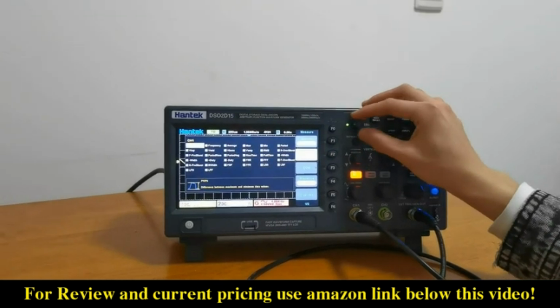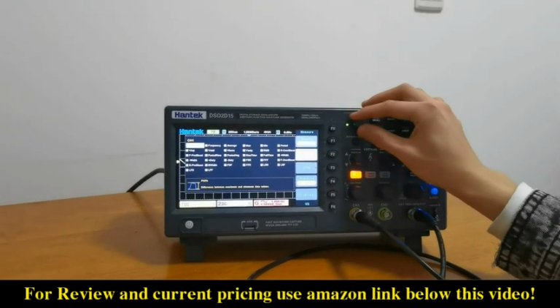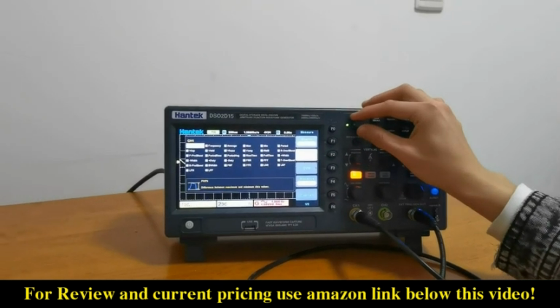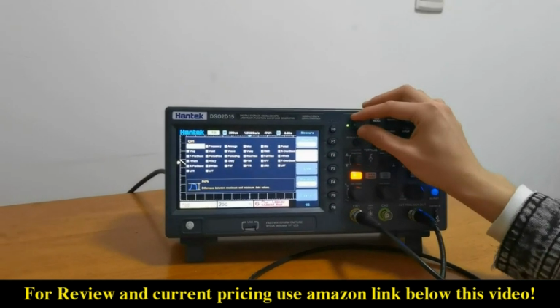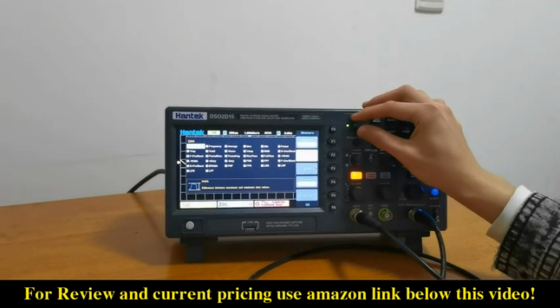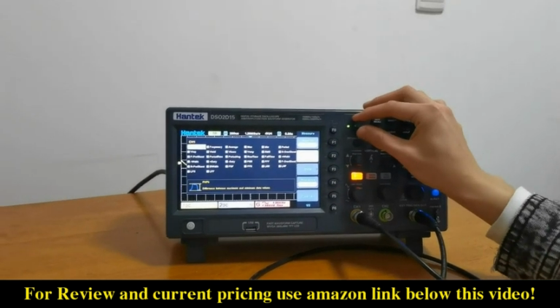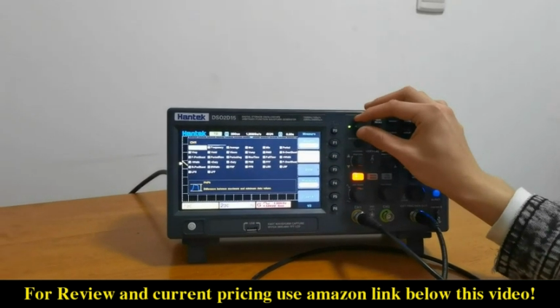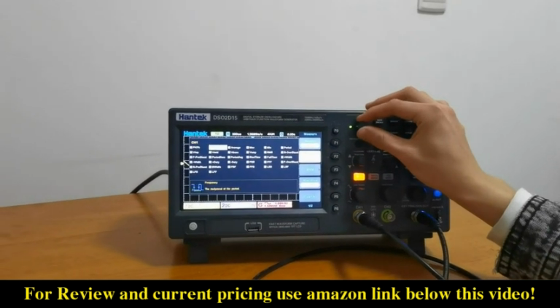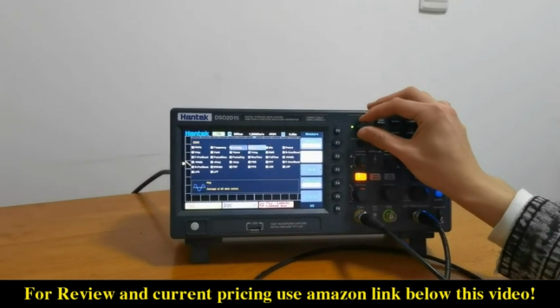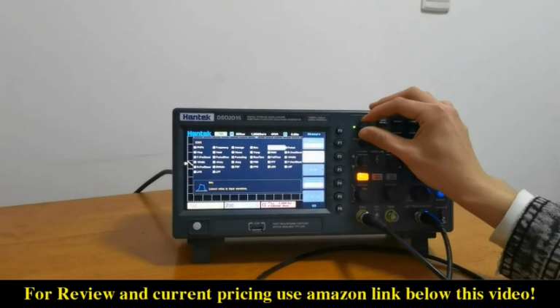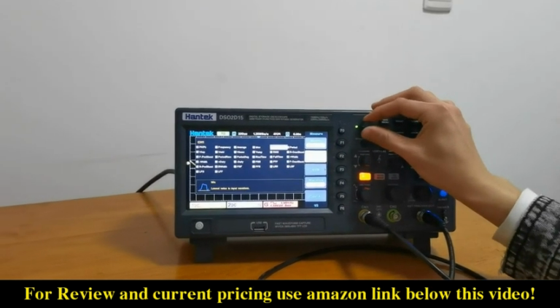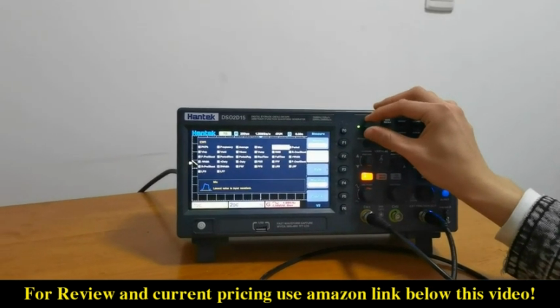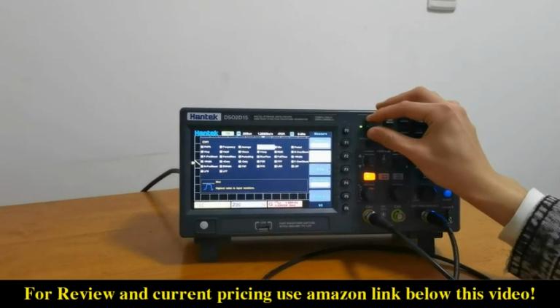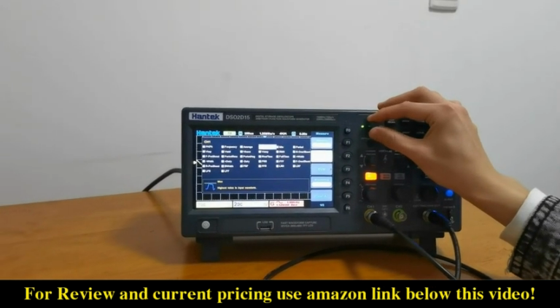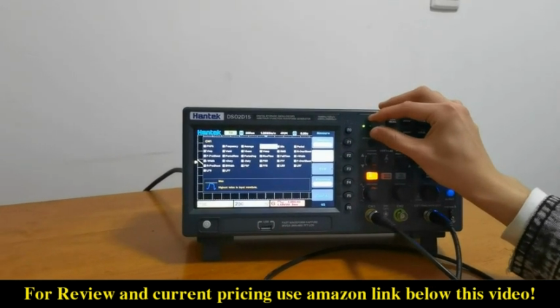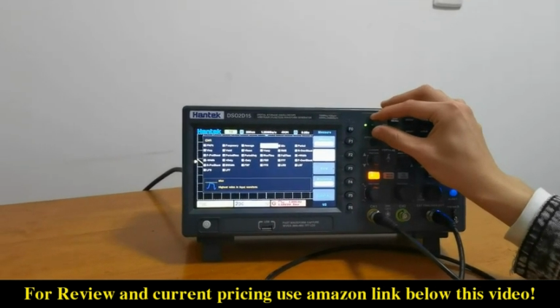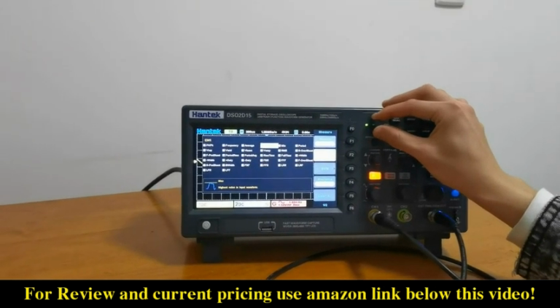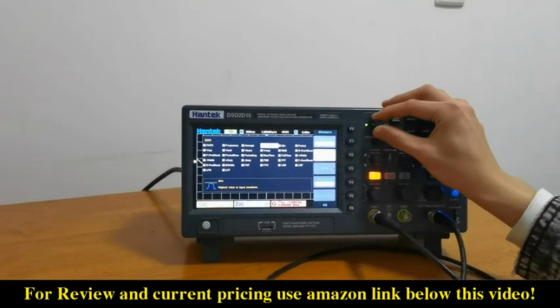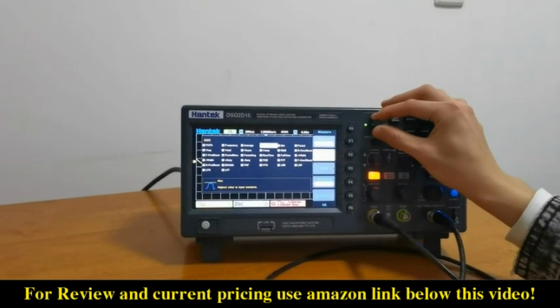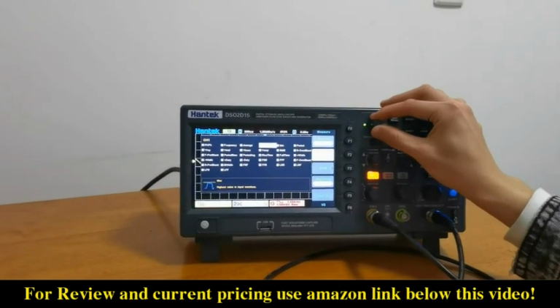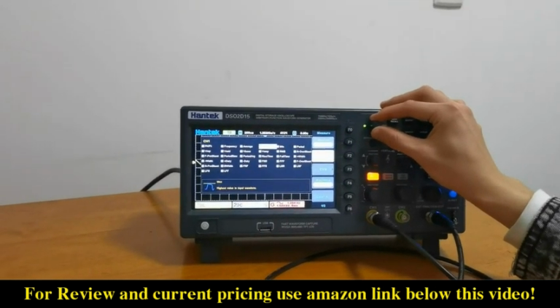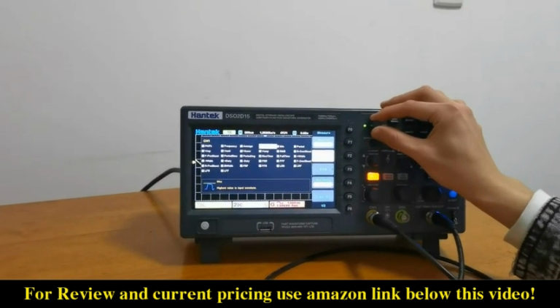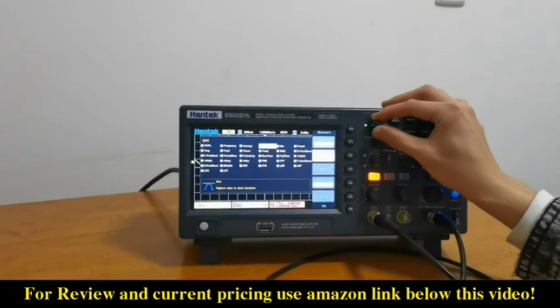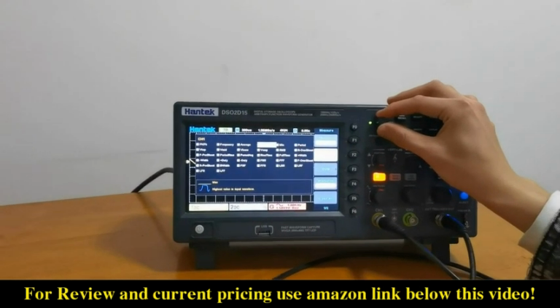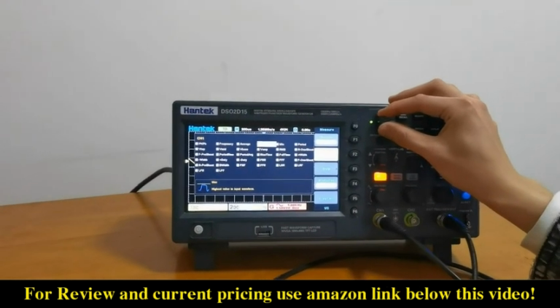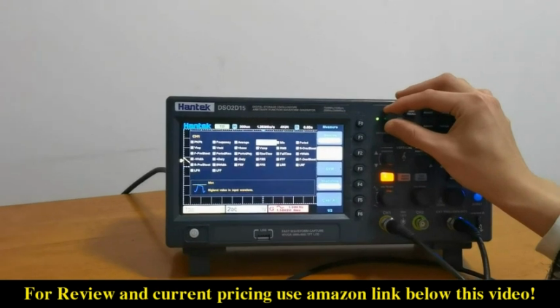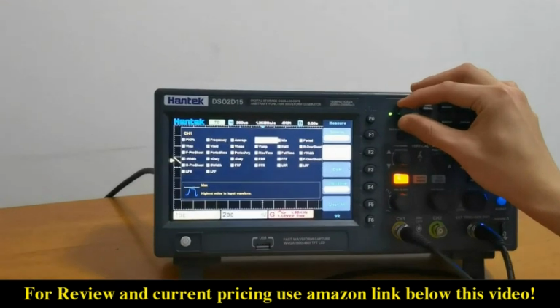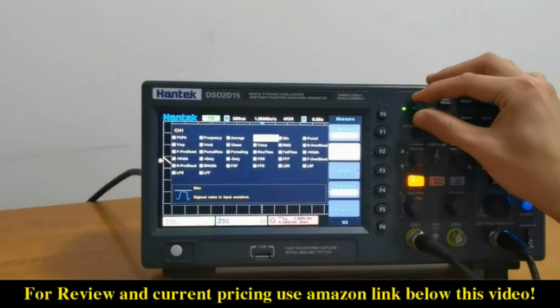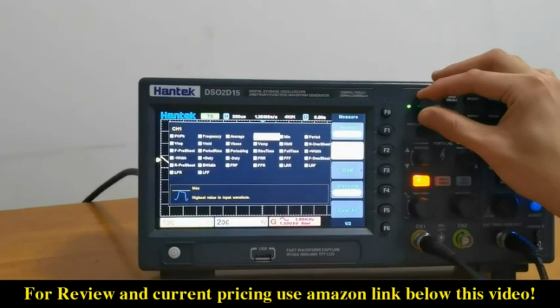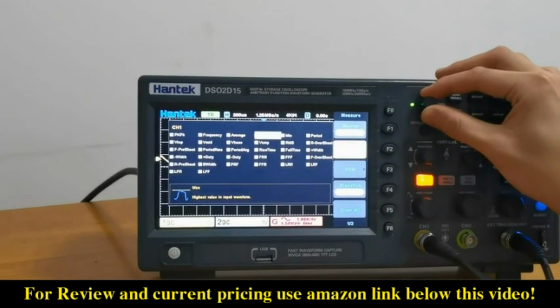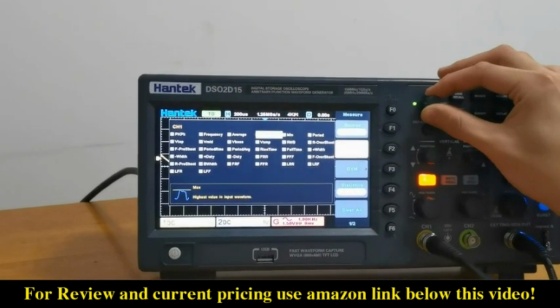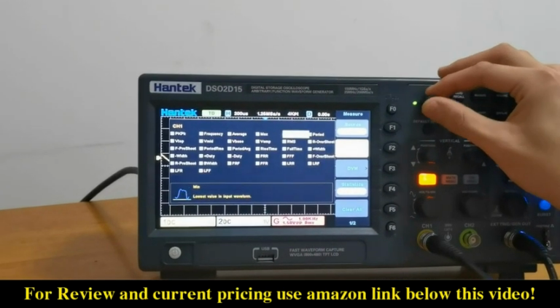Here we can use this knob to select and adapt any measurement function you want.